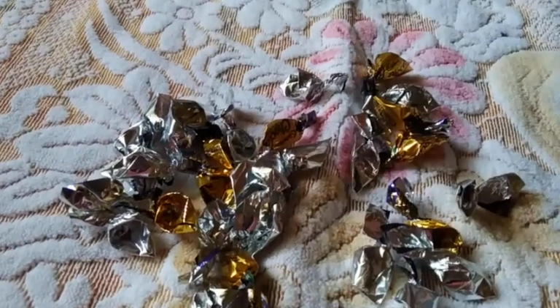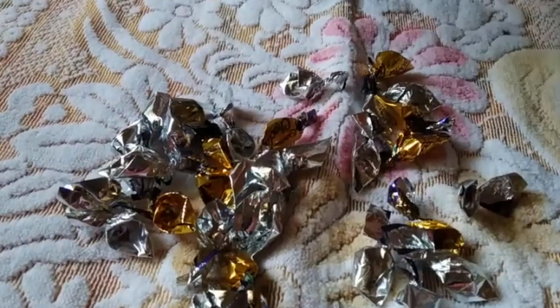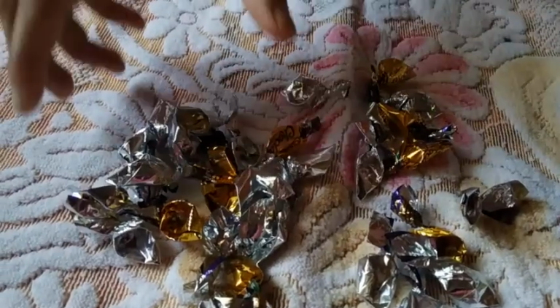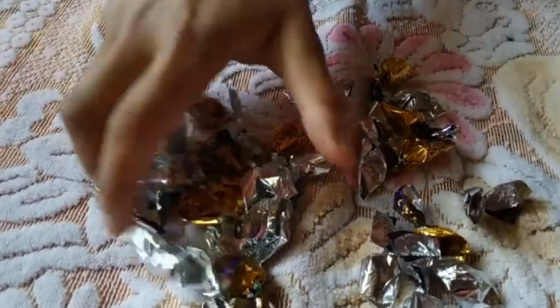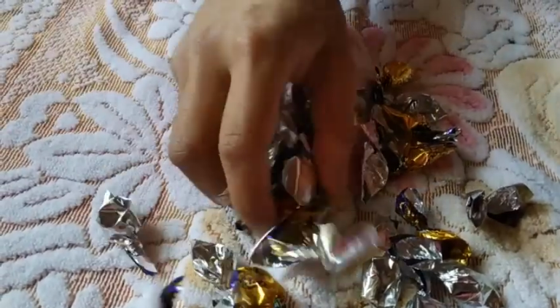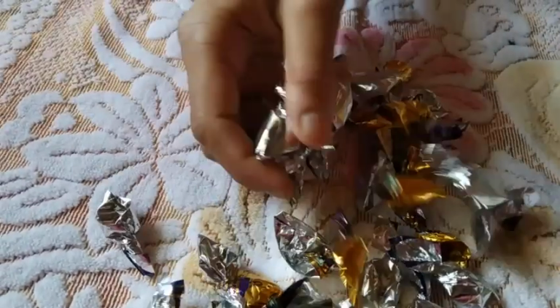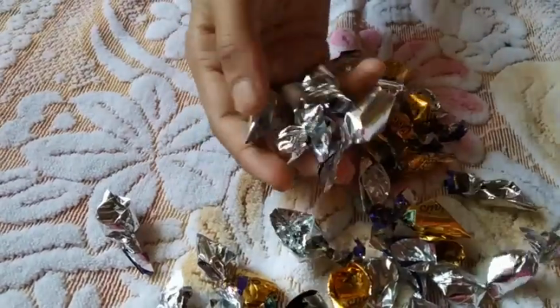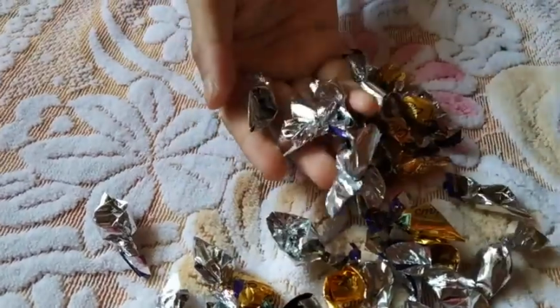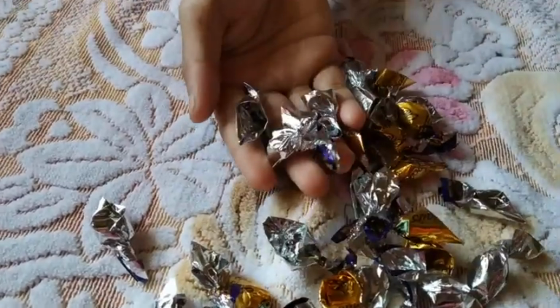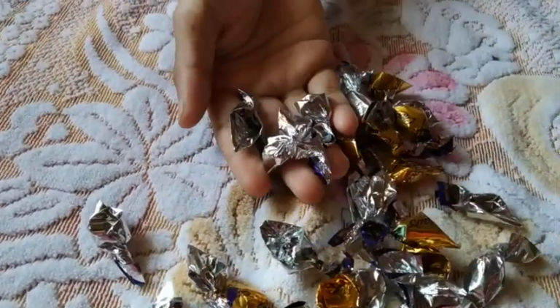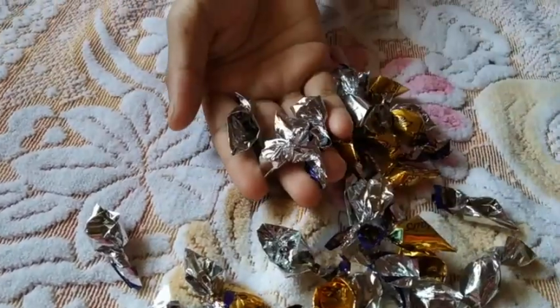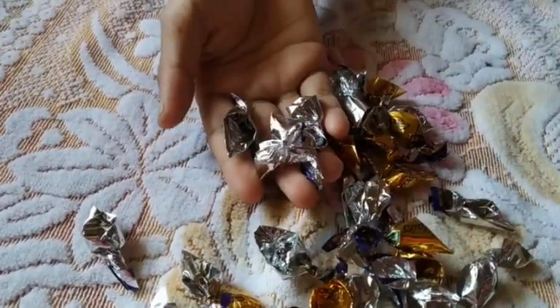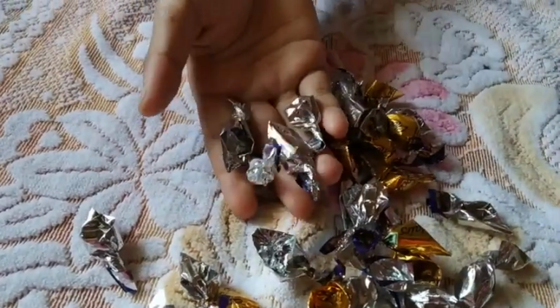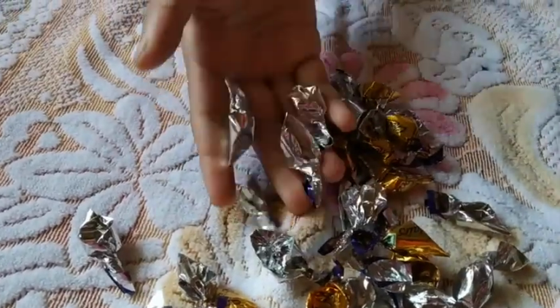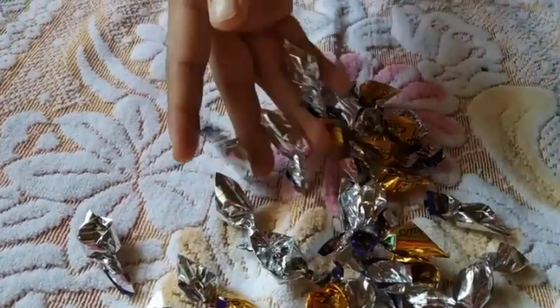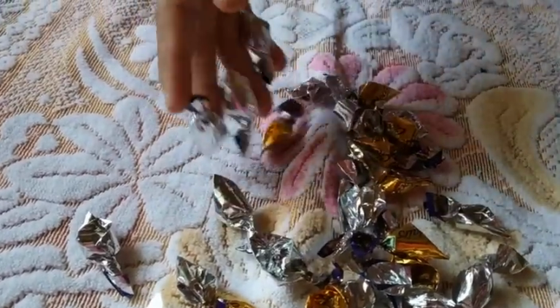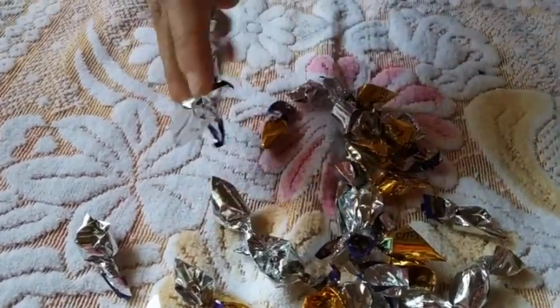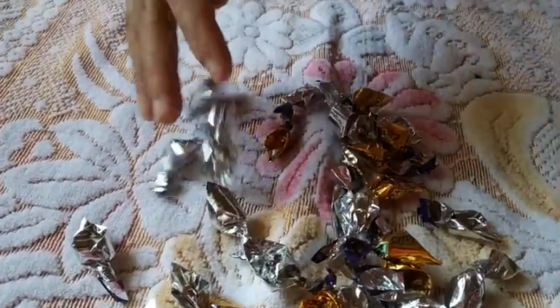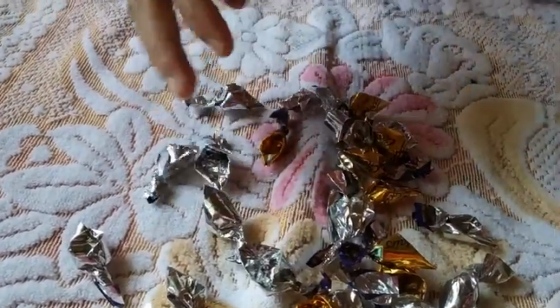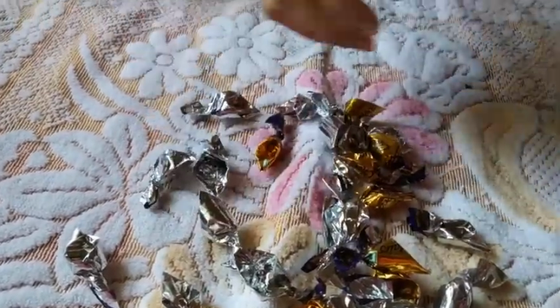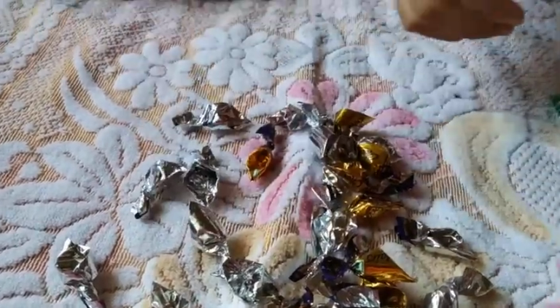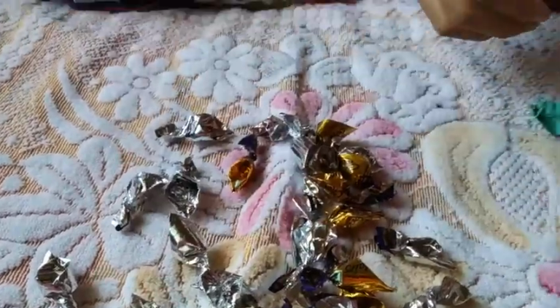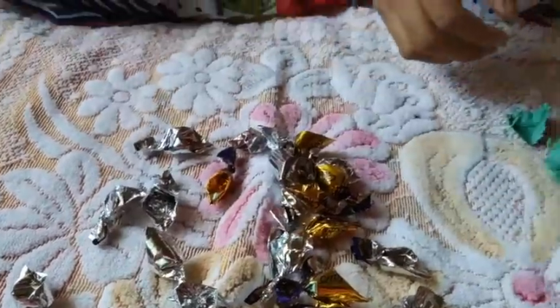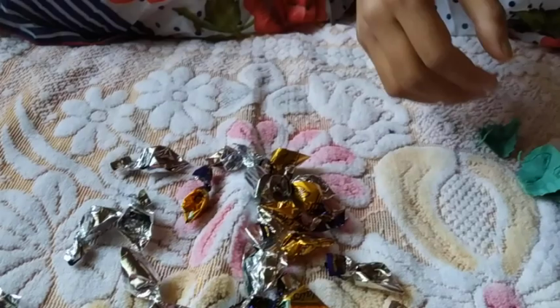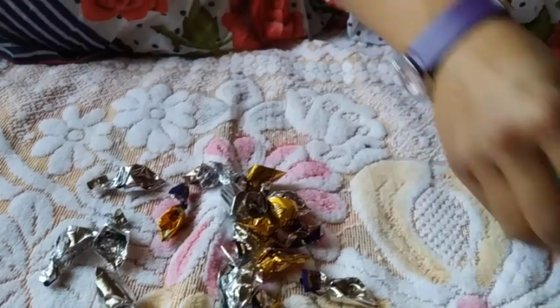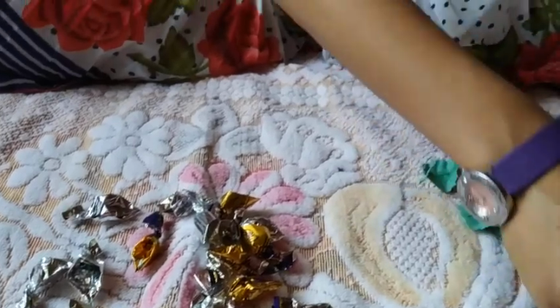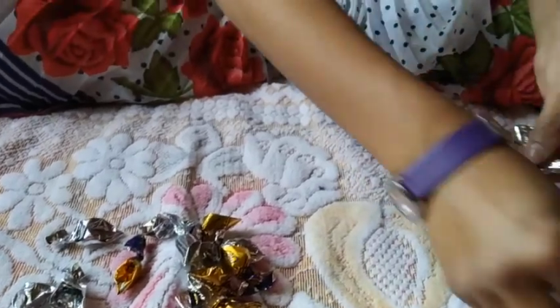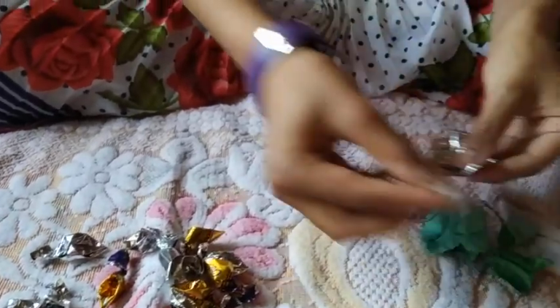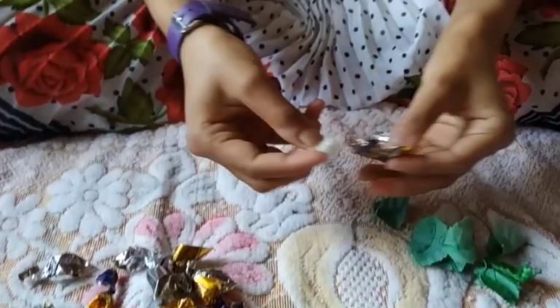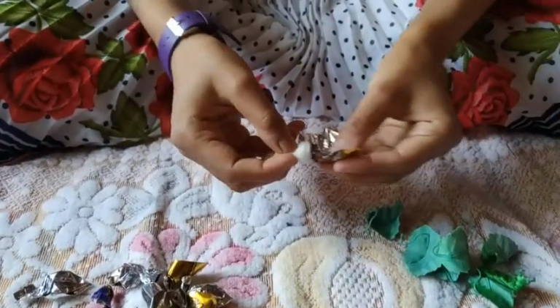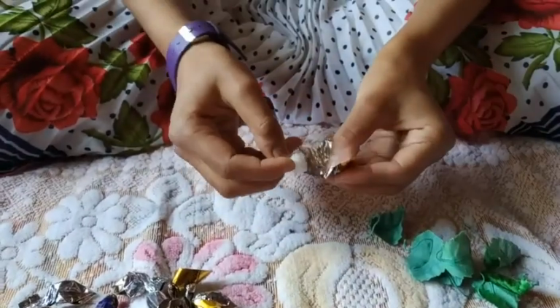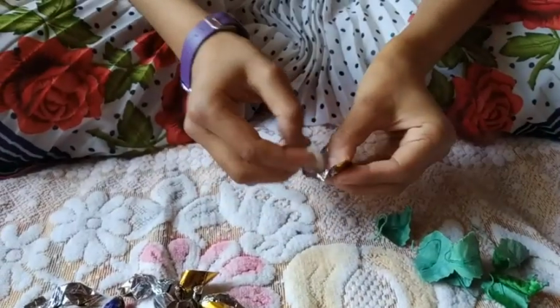In the same process, I have made these flower petals also, and now we will start making the flower.